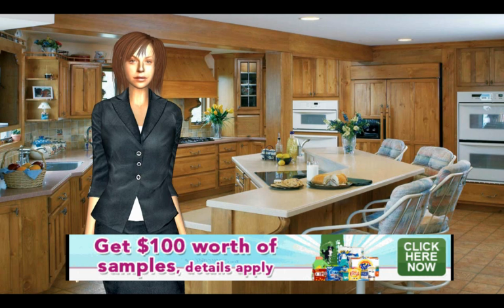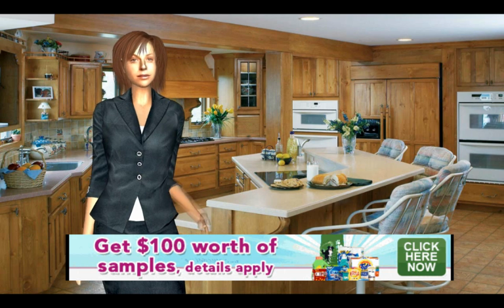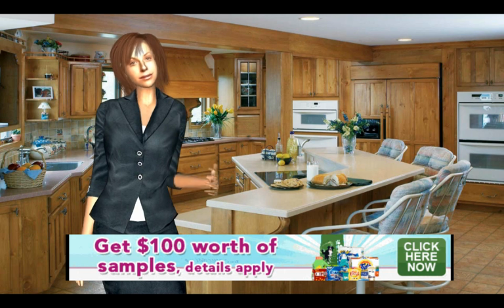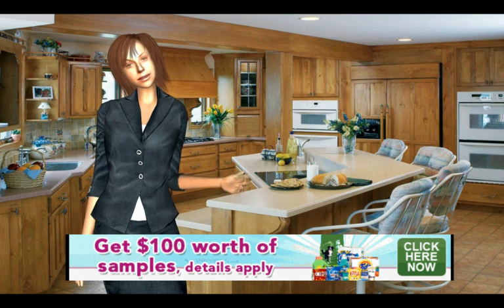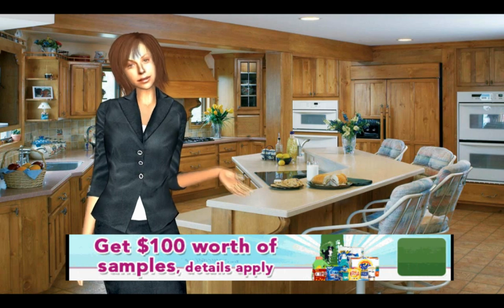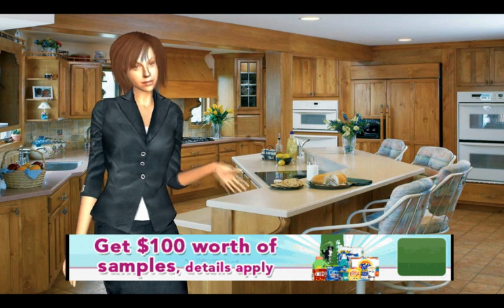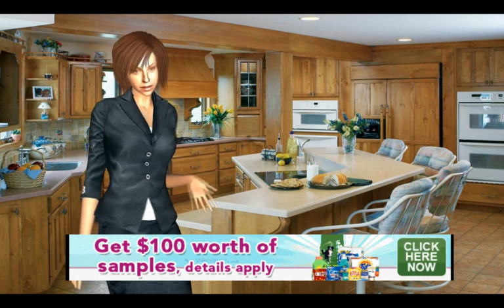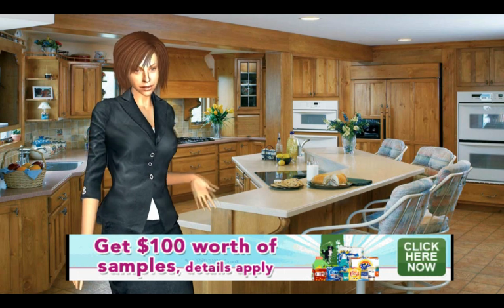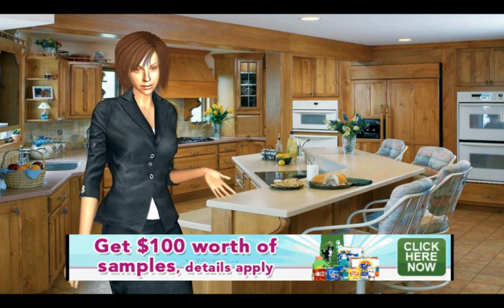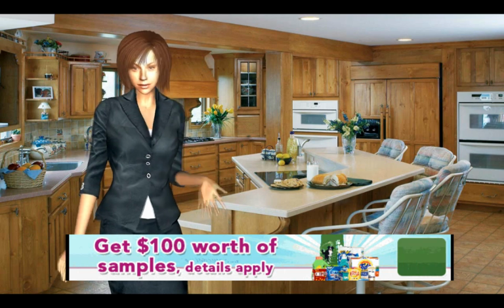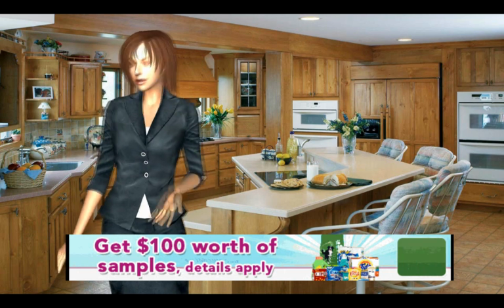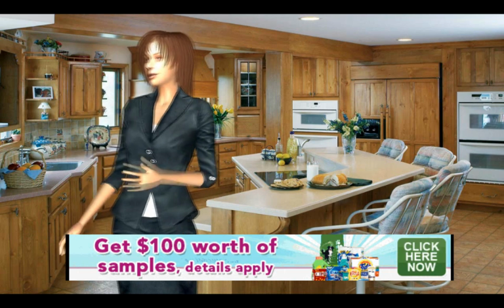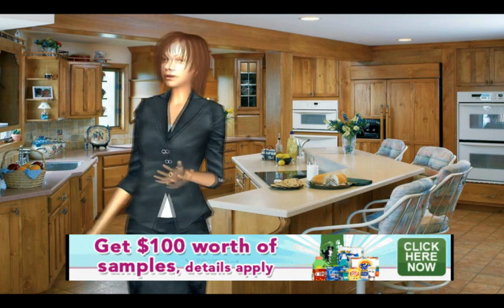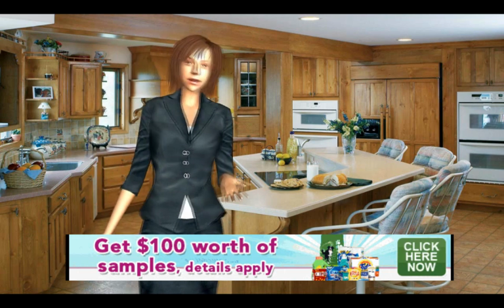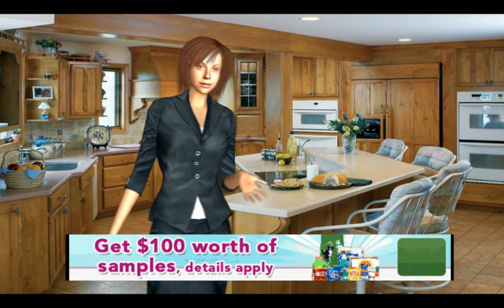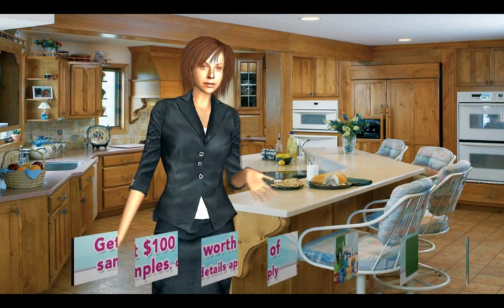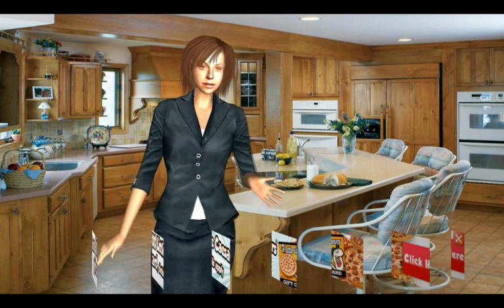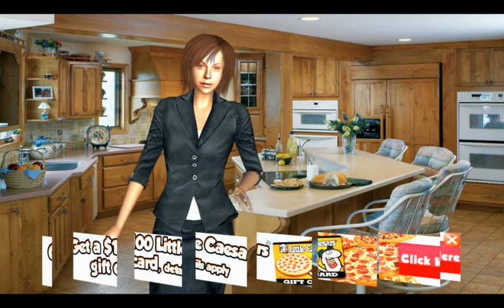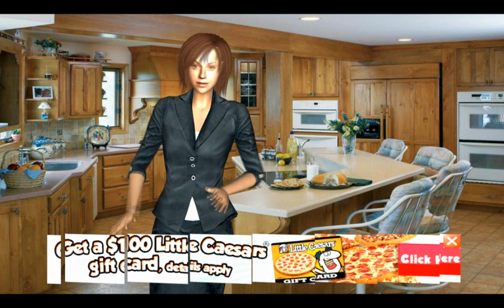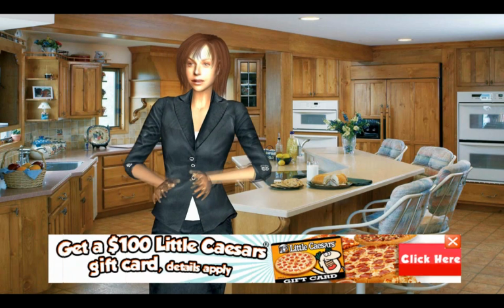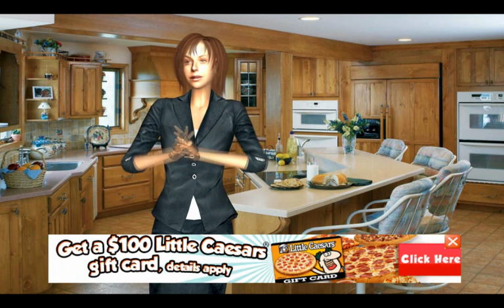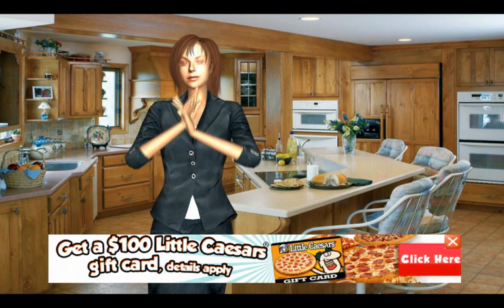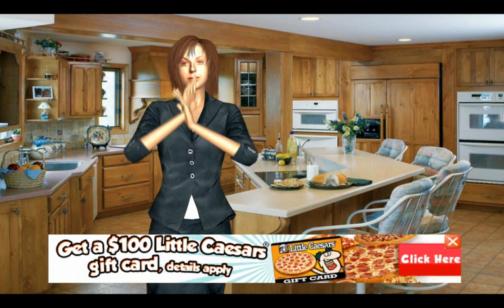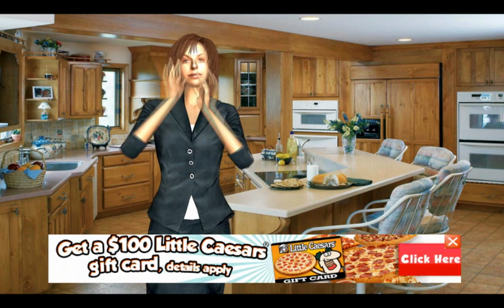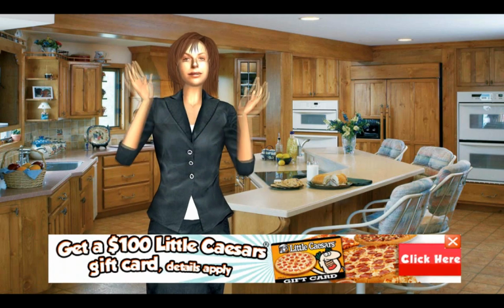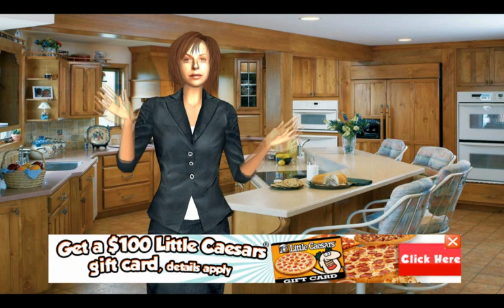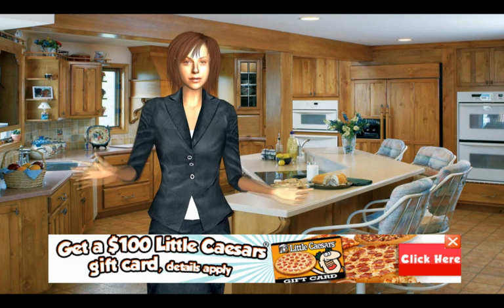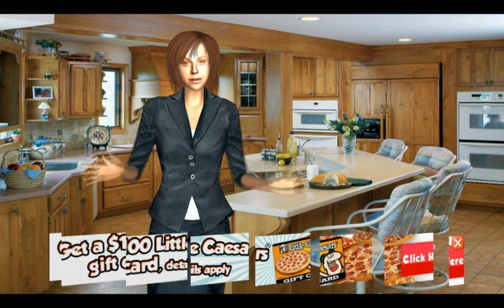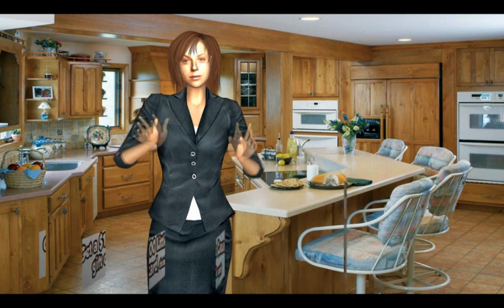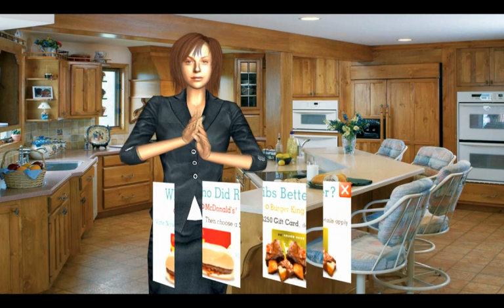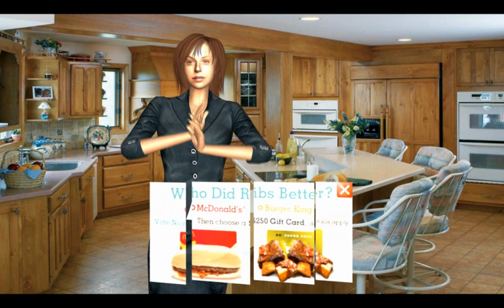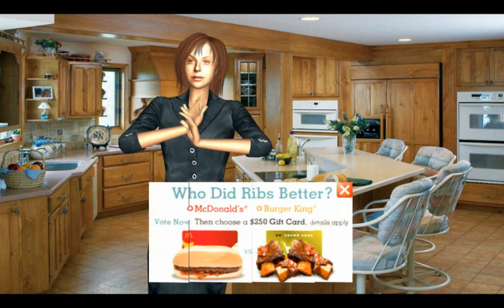Turkey Meatloaf Recipe. It is by far the best turkey meatloaf recipe I have ever tasted.